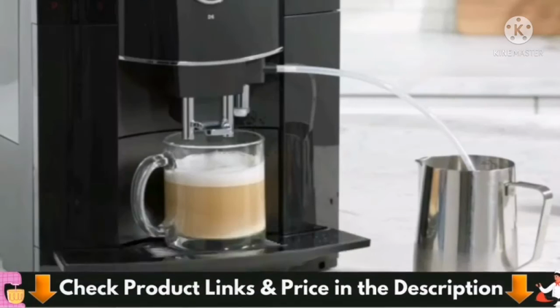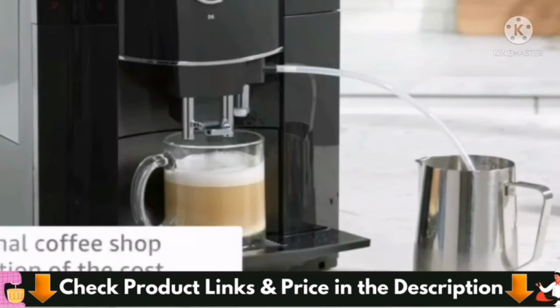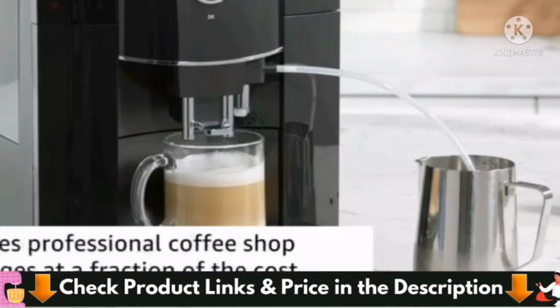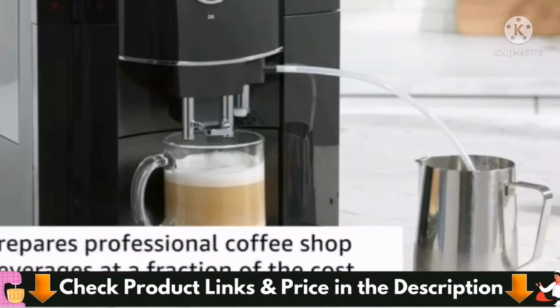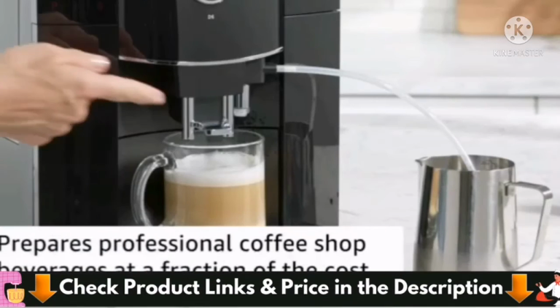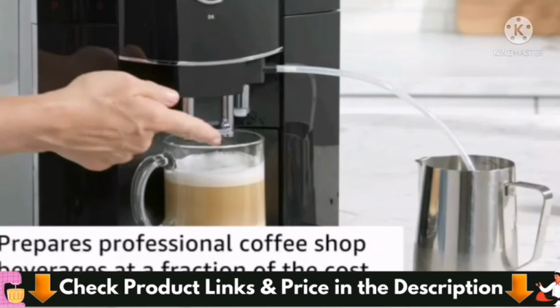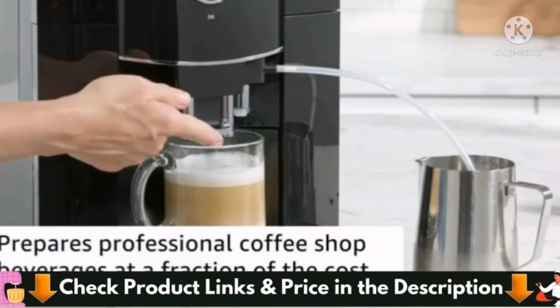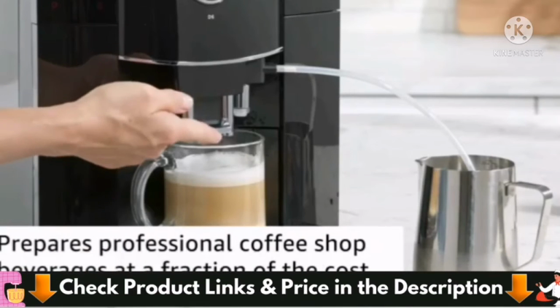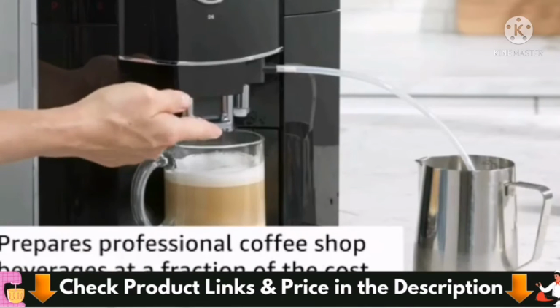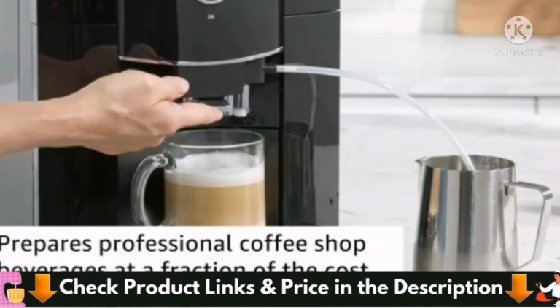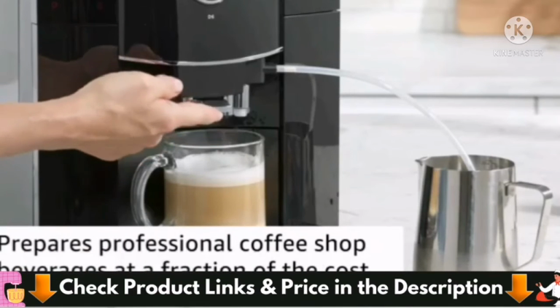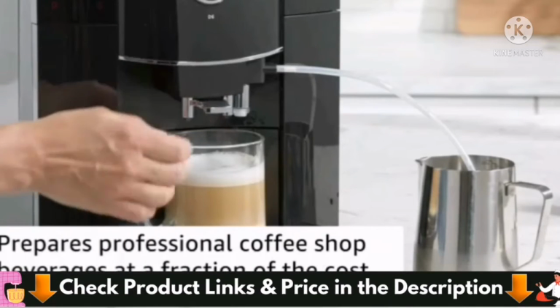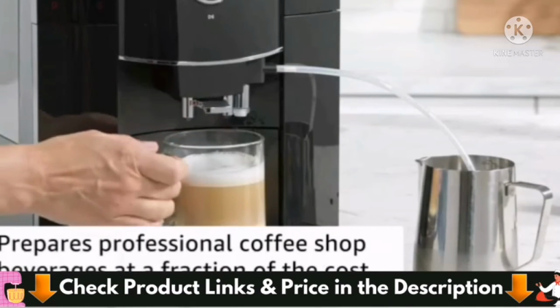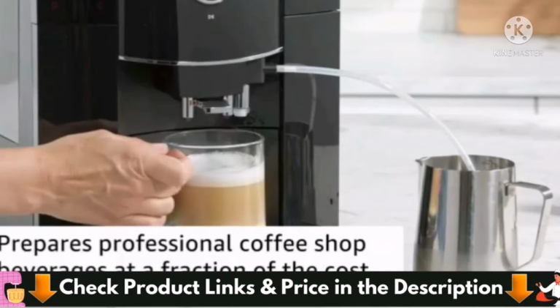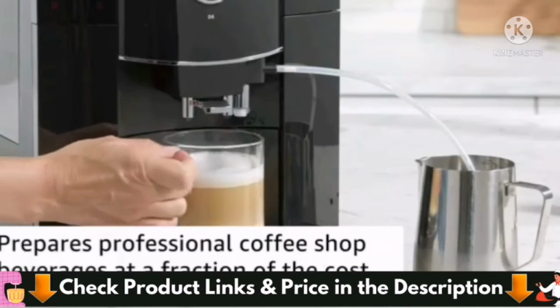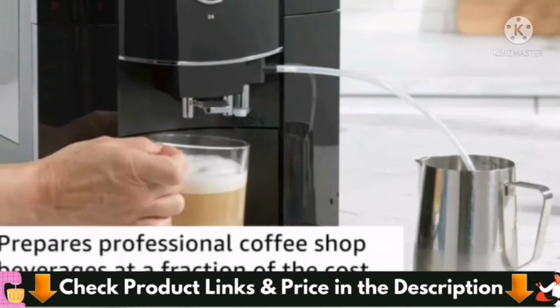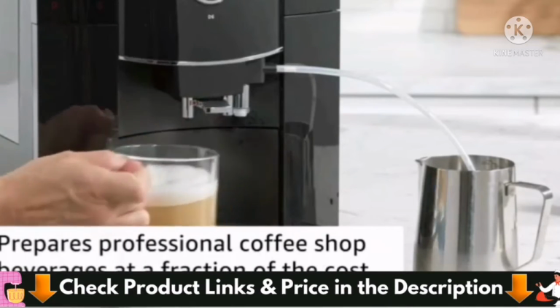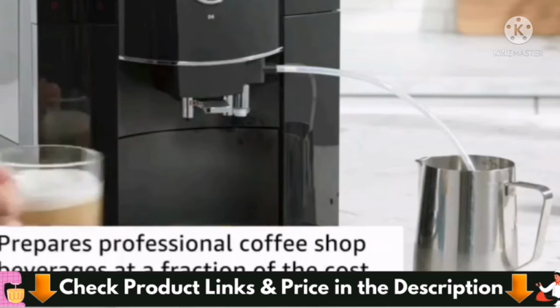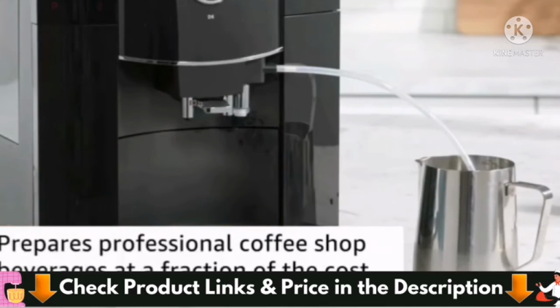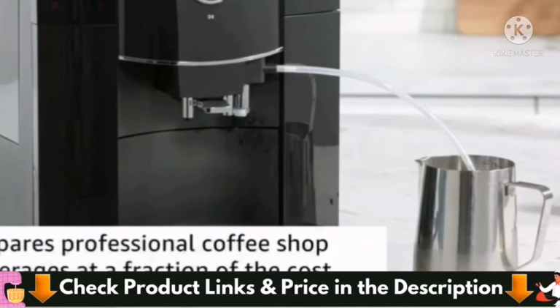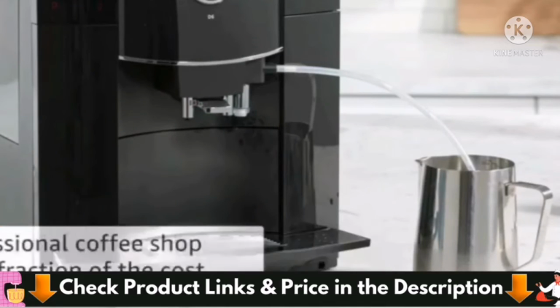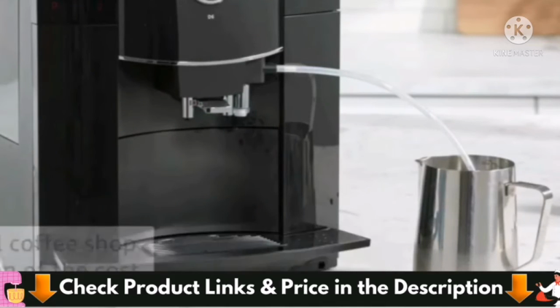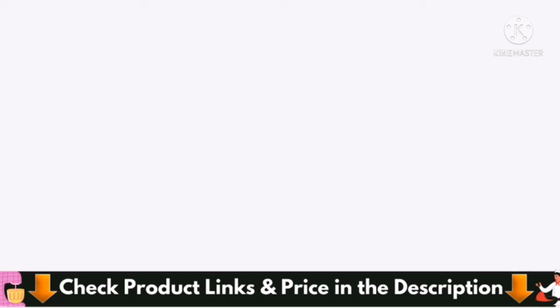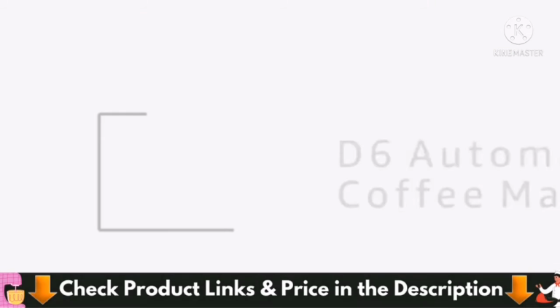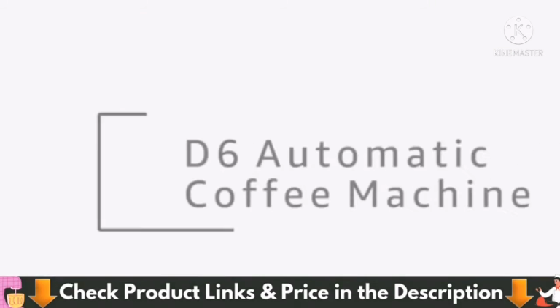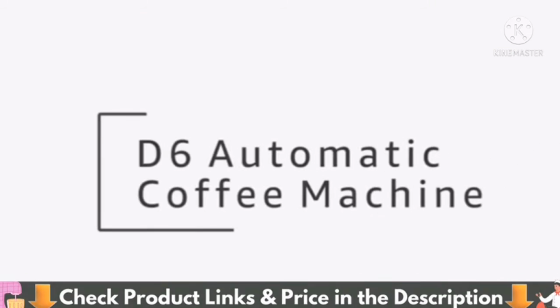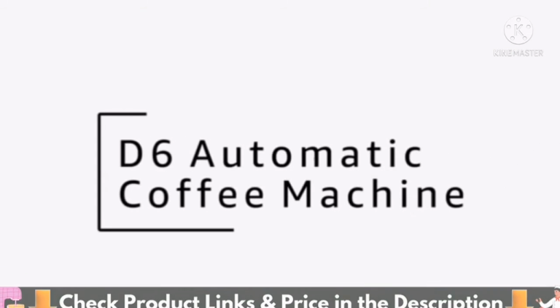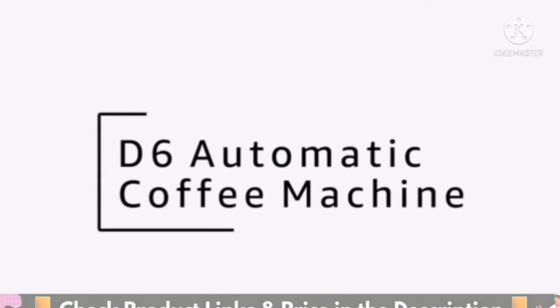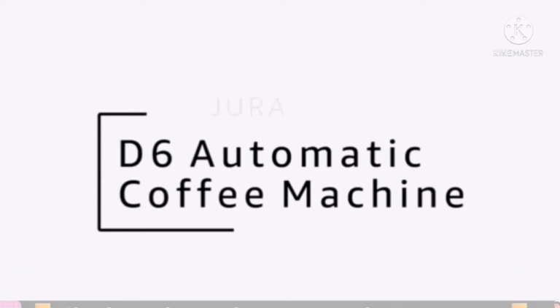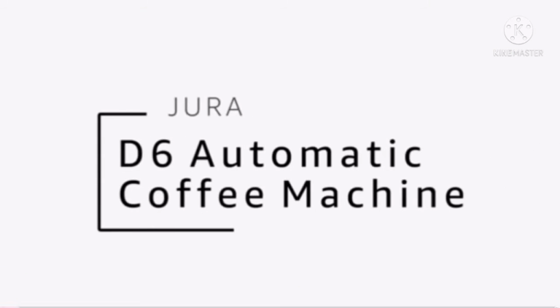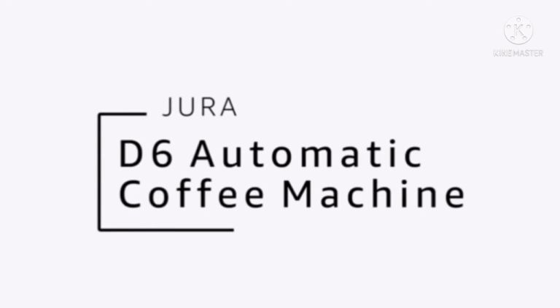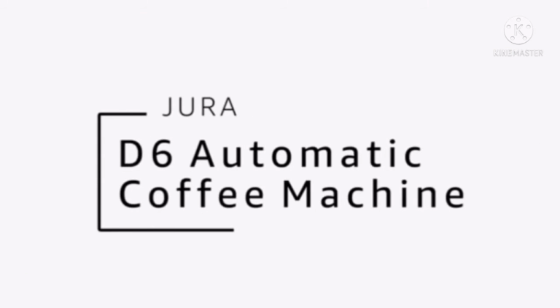A digital plain text display that includes a rotary dial makes this machine easy to use and program any of the seven various specialty drinks.